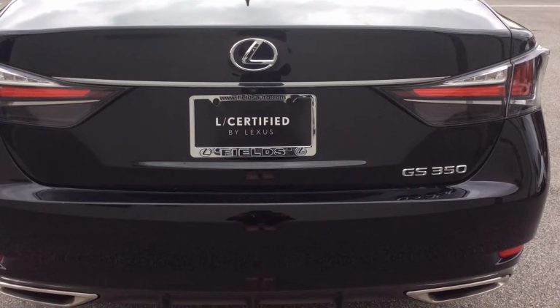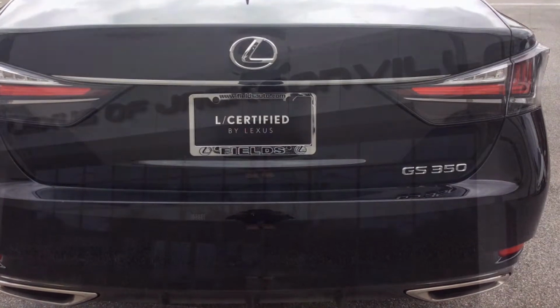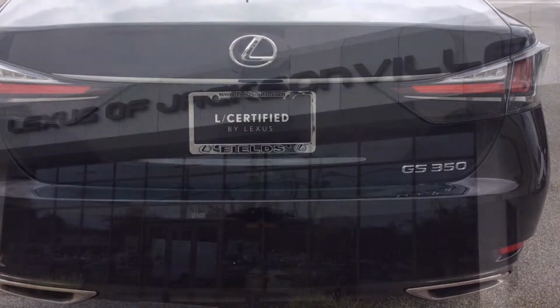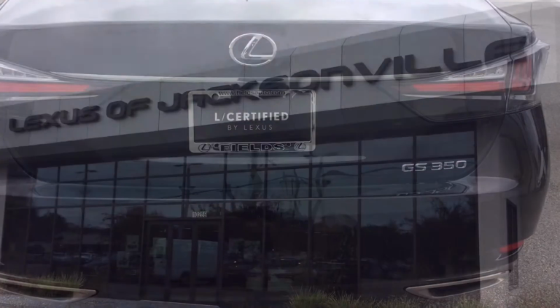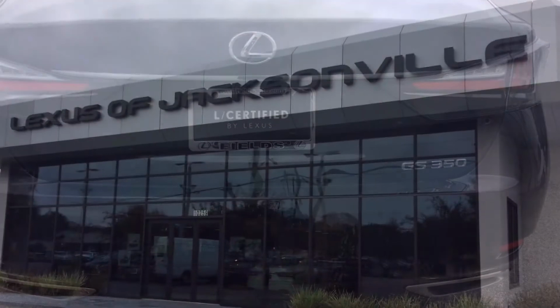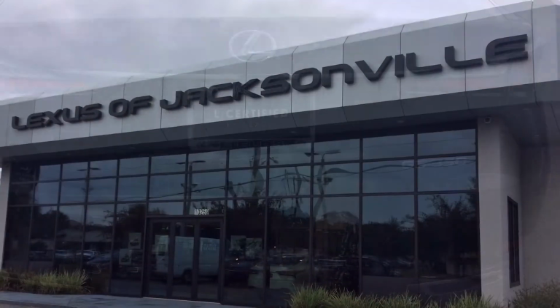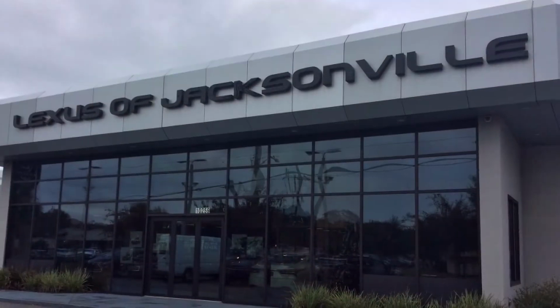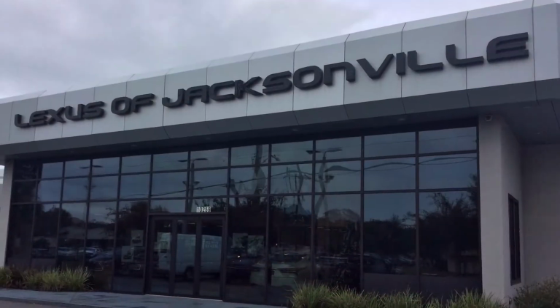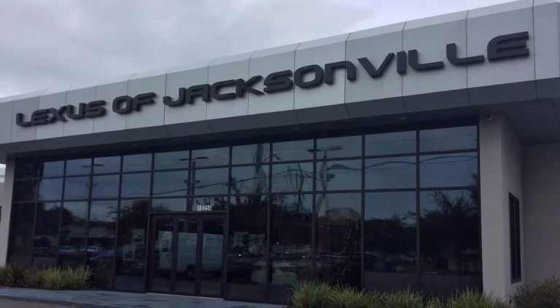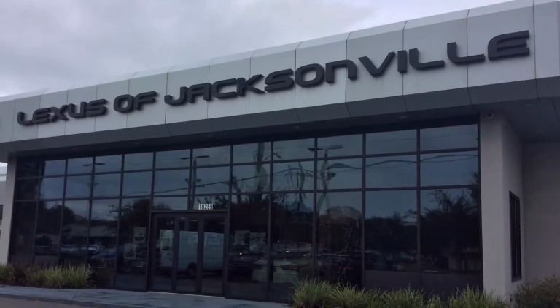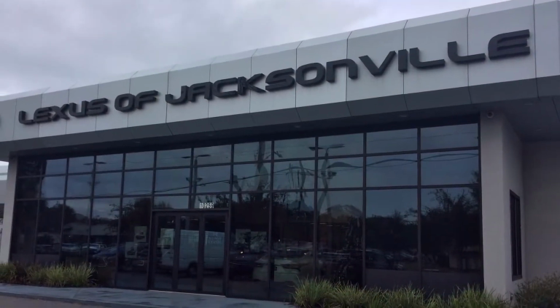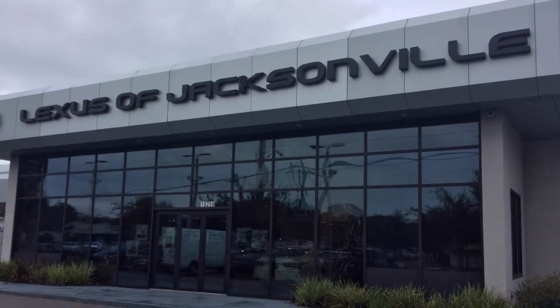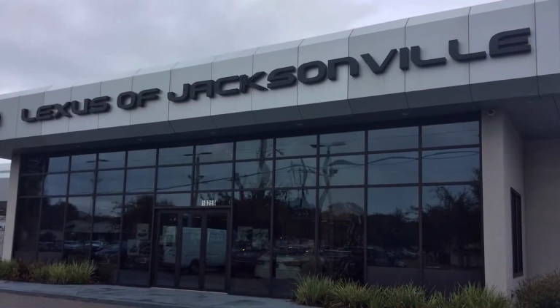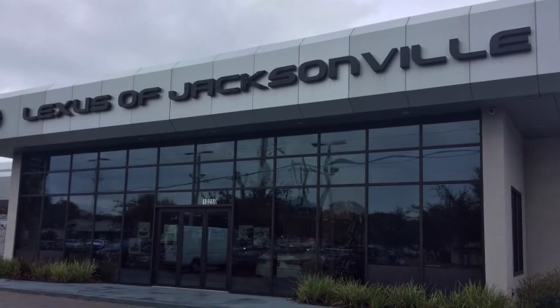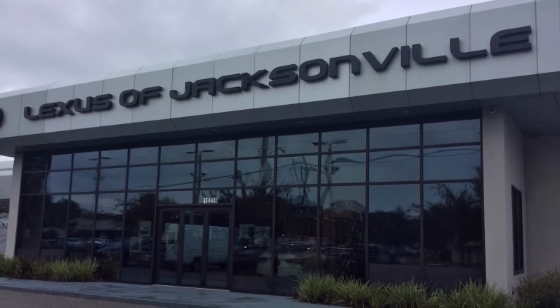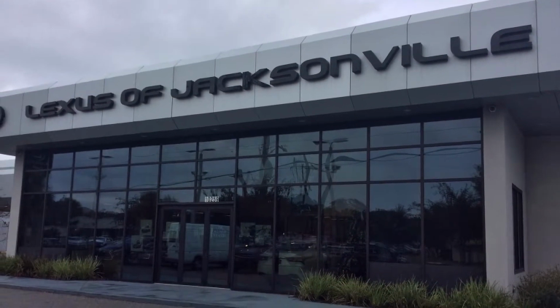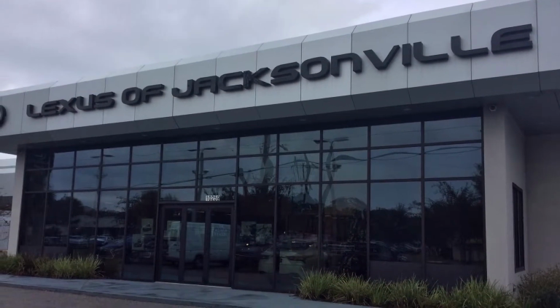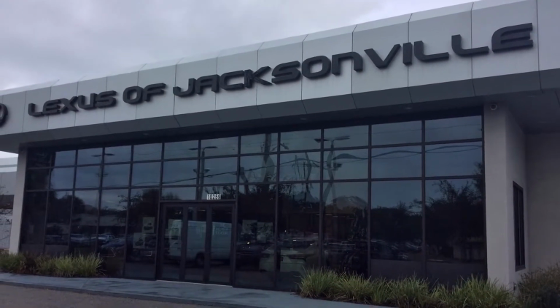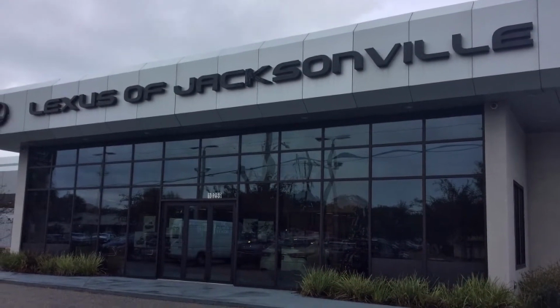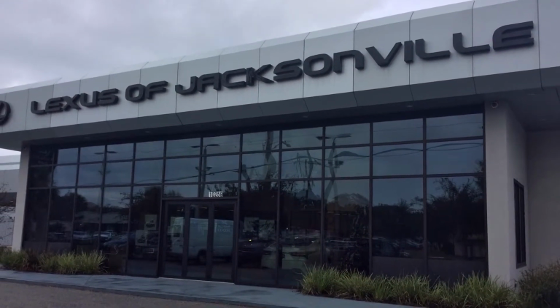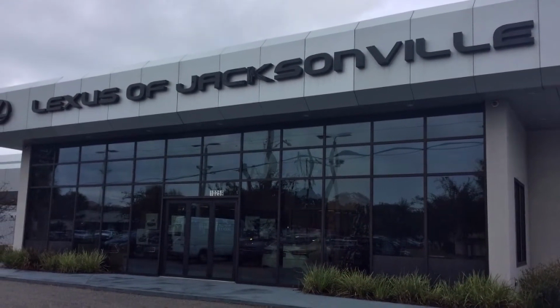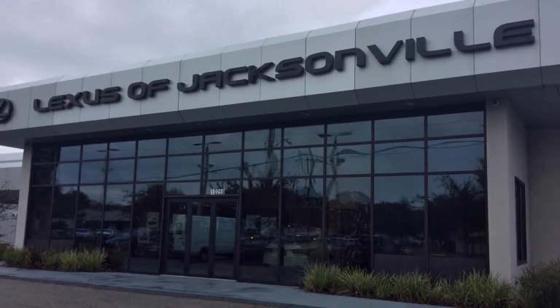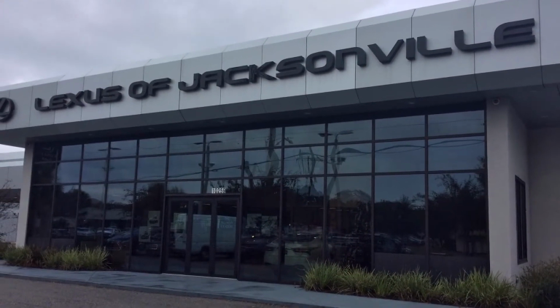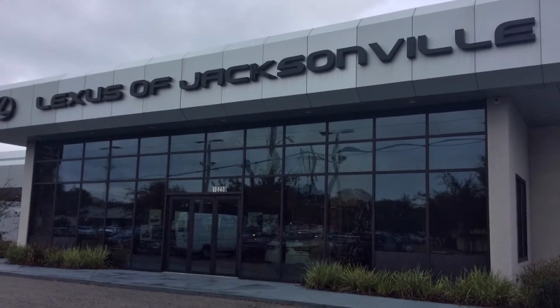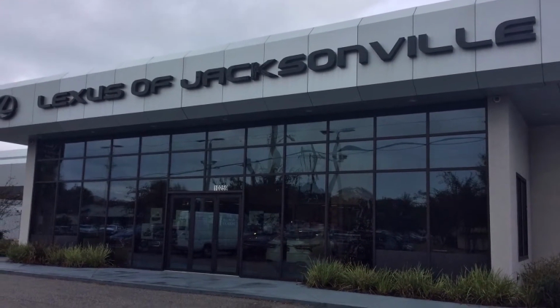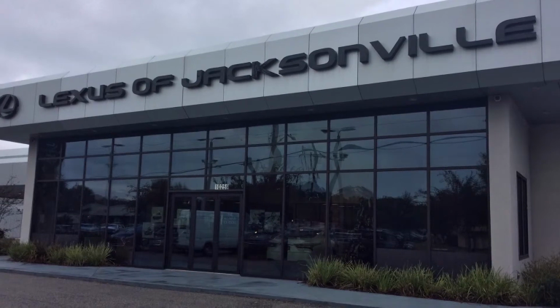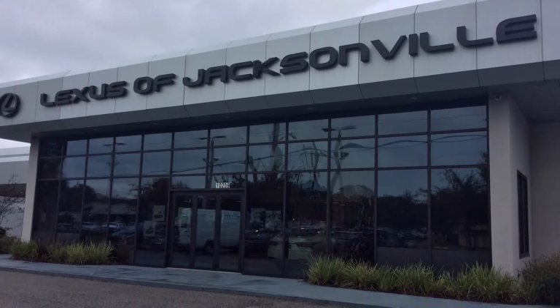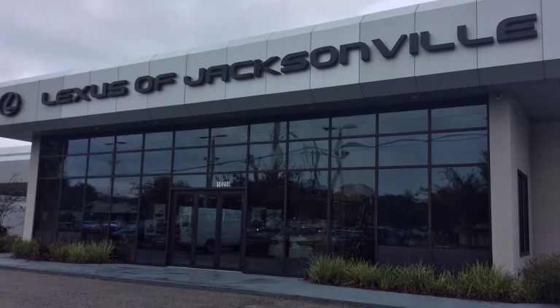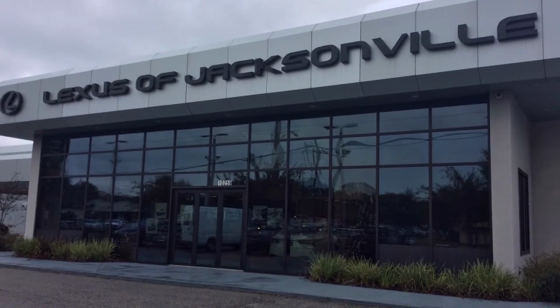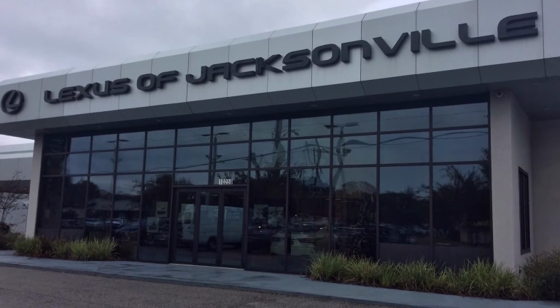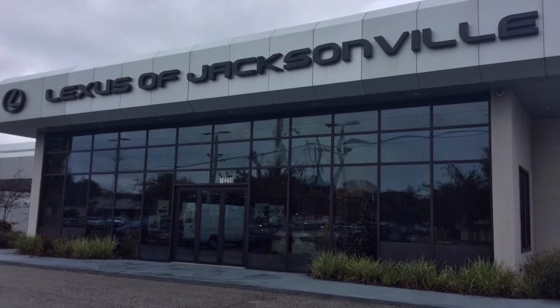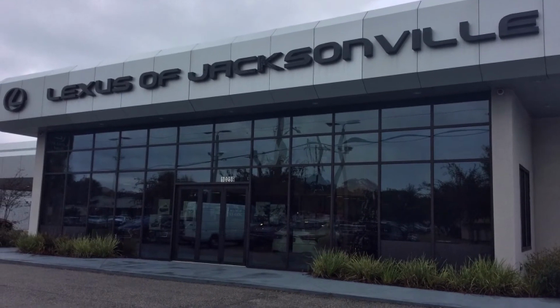Stop by to test drive this amazing car and take advantage of this great offer, only at Lexus of Jacksonville off Atlantic Boulevard.